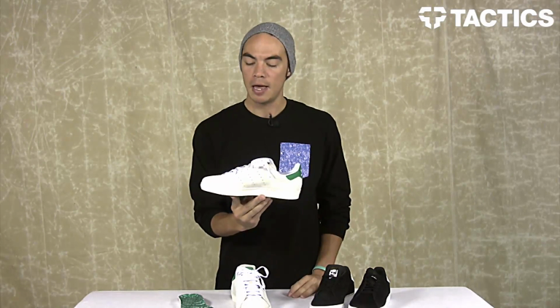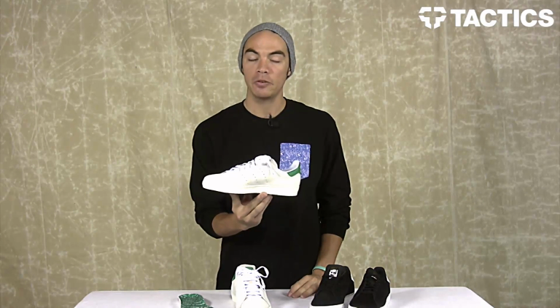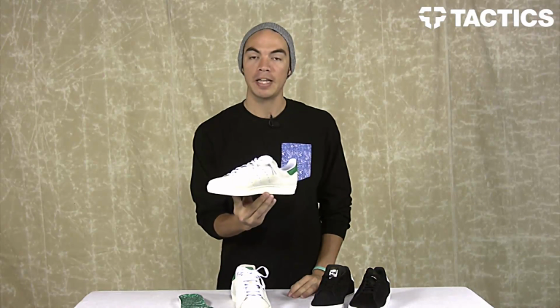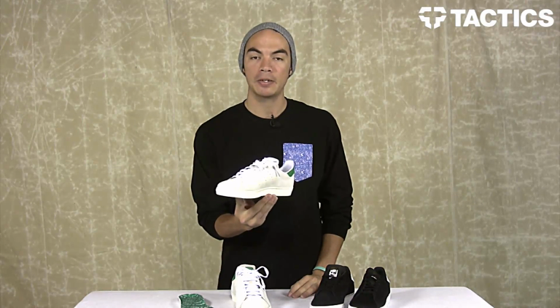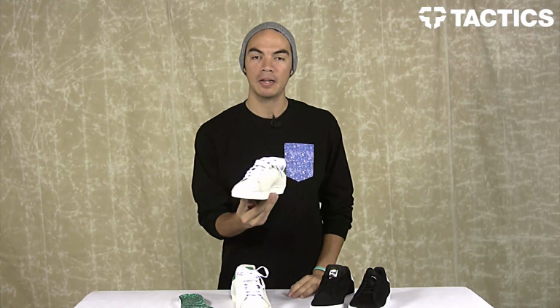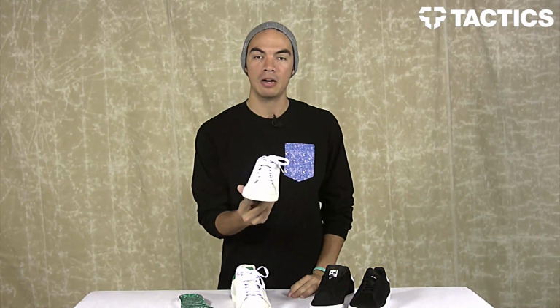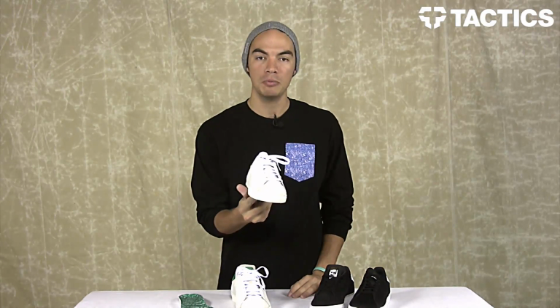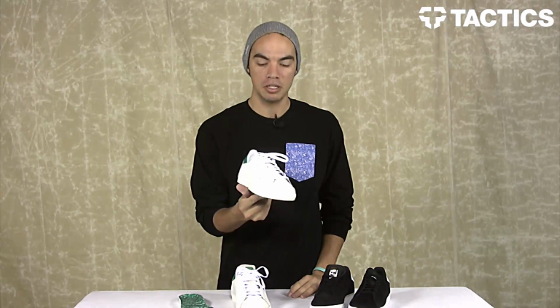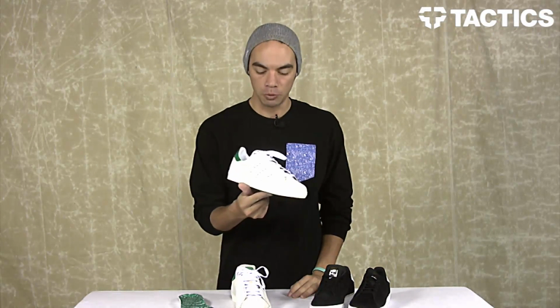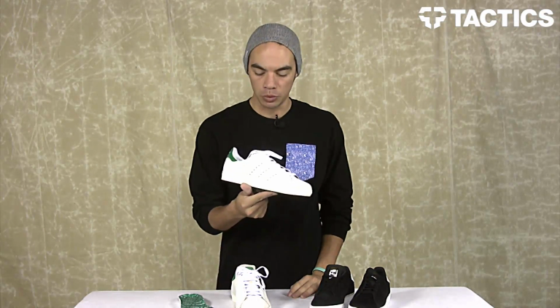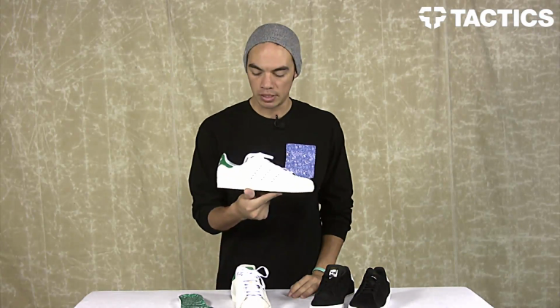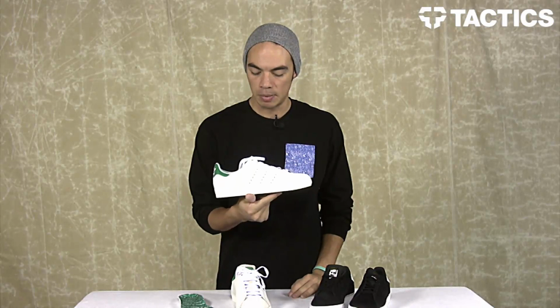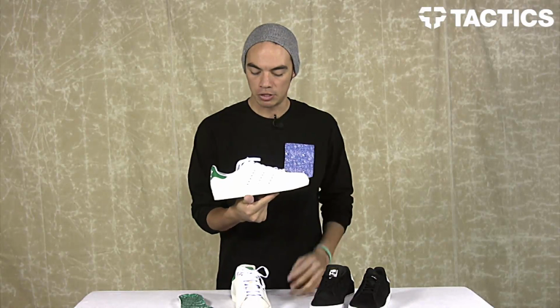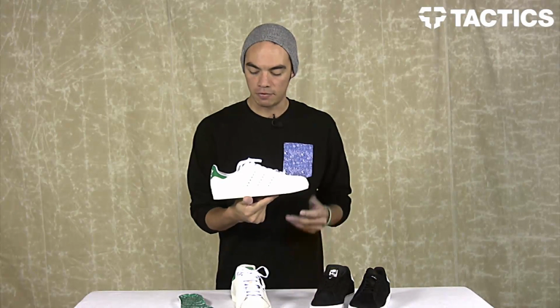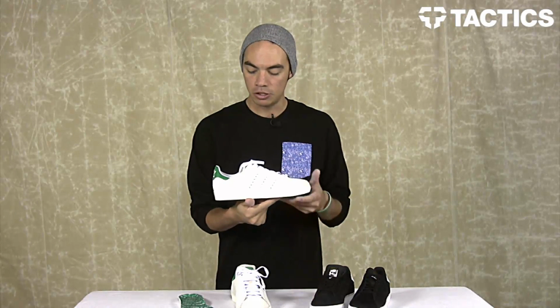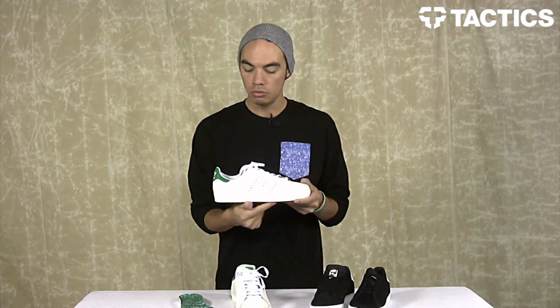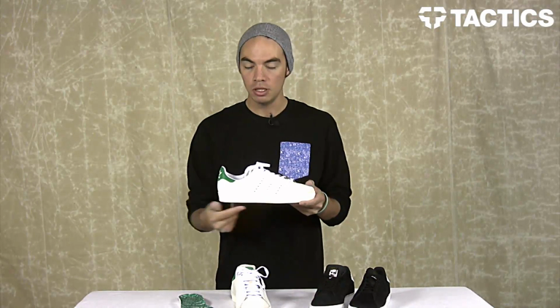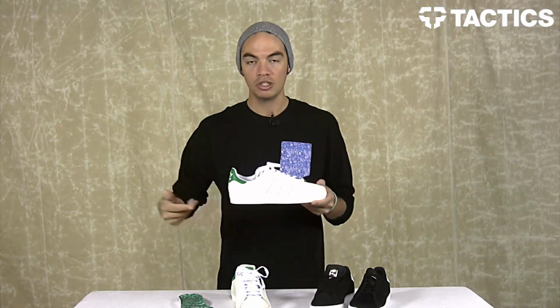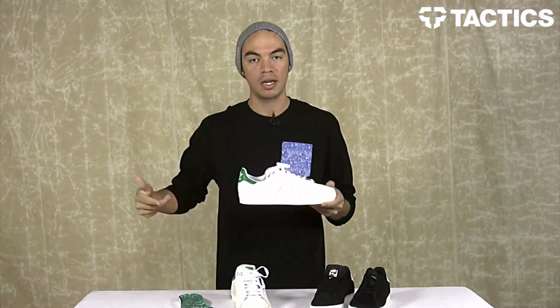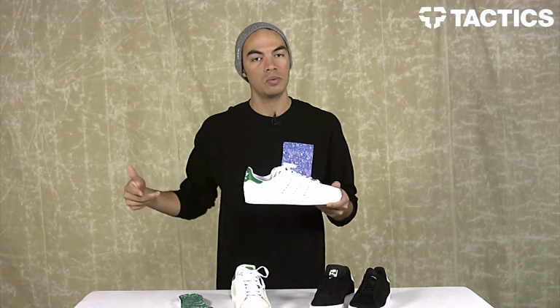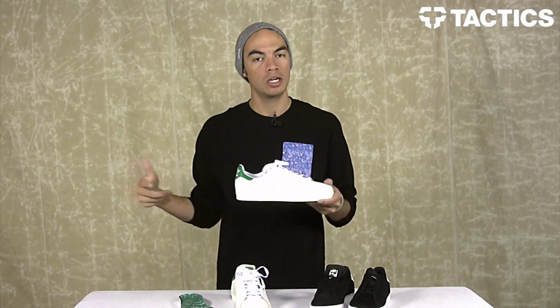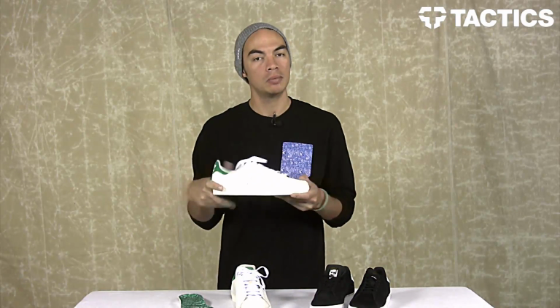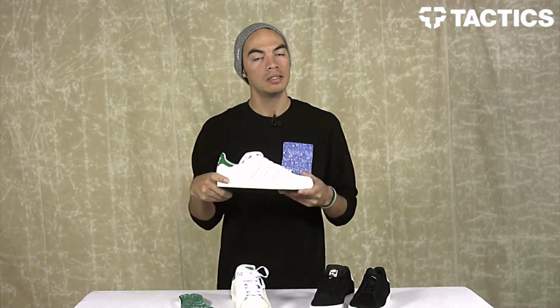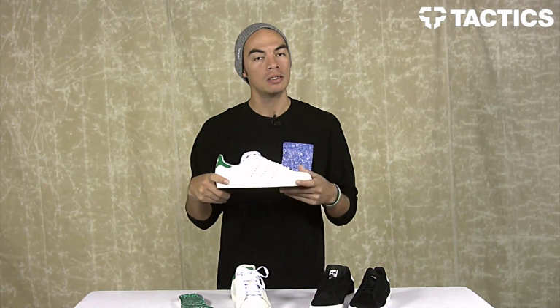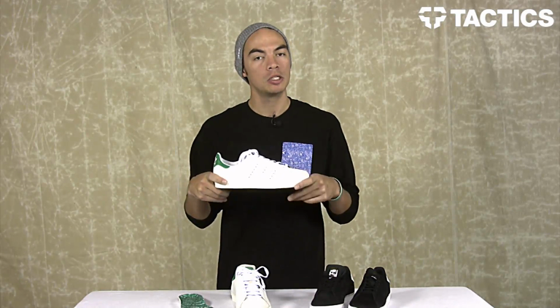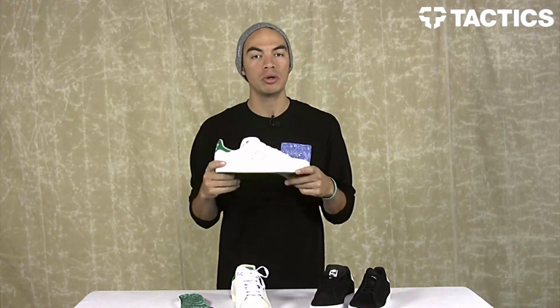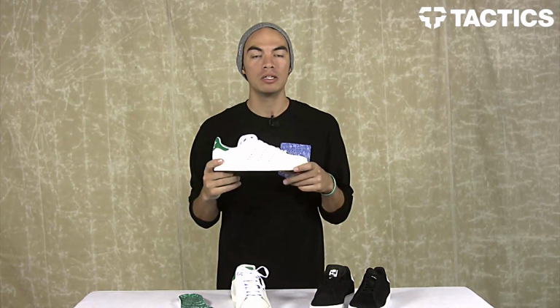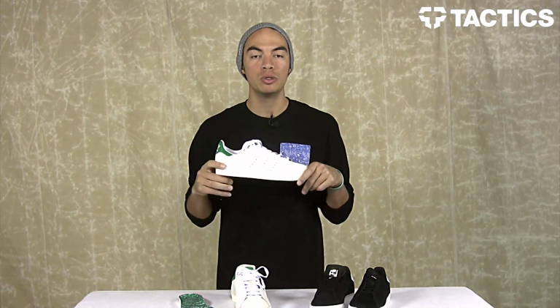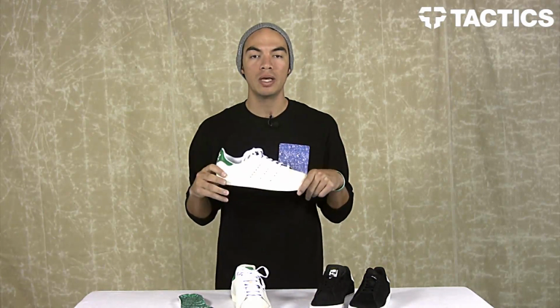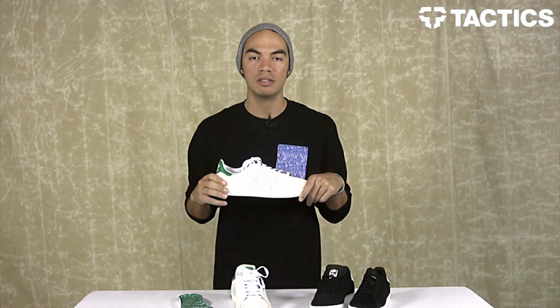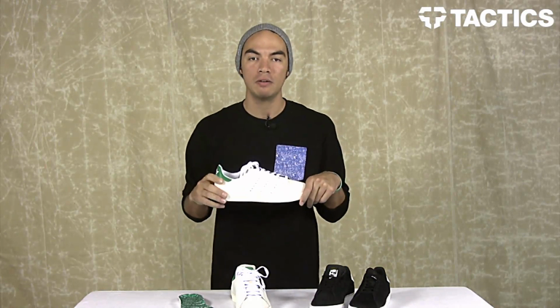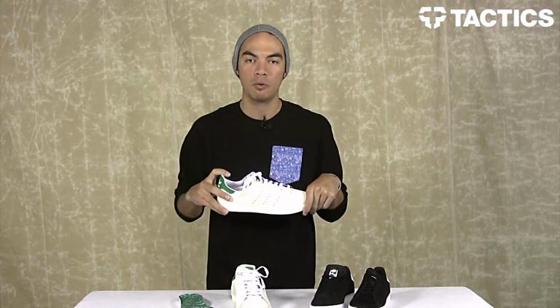Head over to tactics.com where you can see full 360 images of this shoe. Check it out when it comes in — spring 2014.